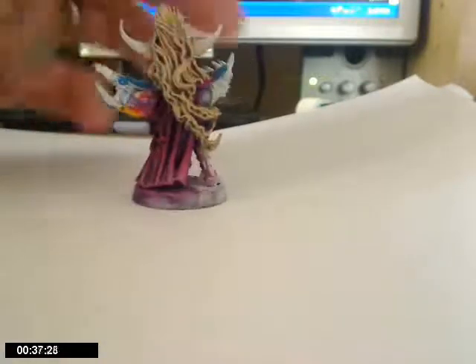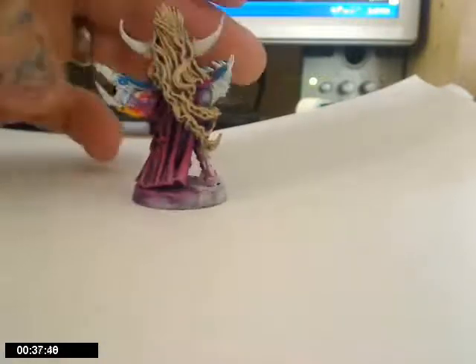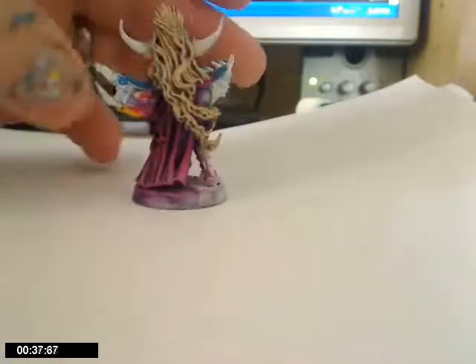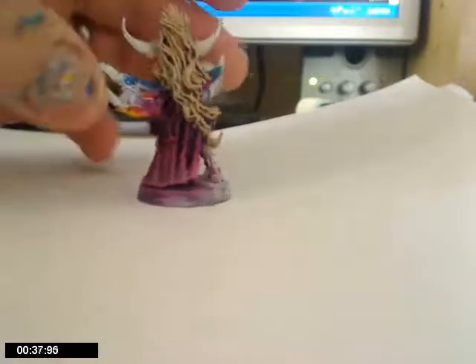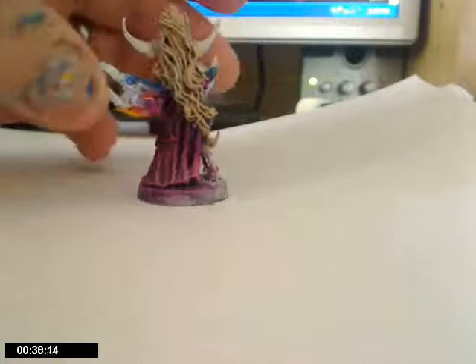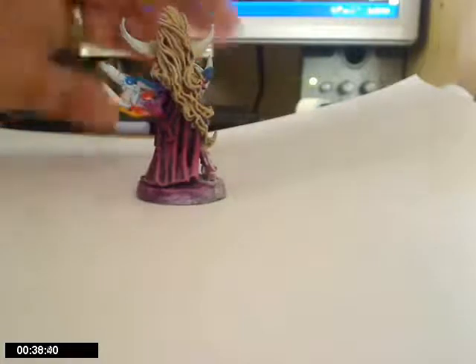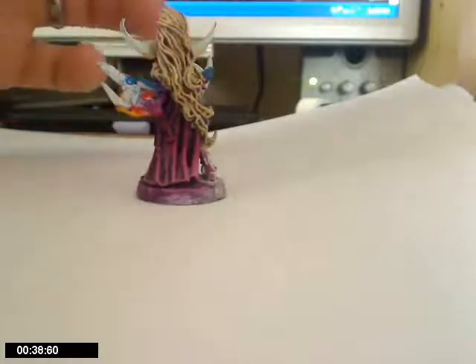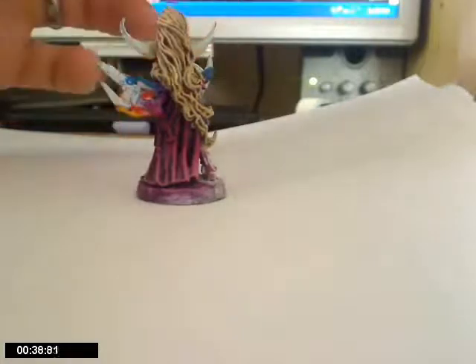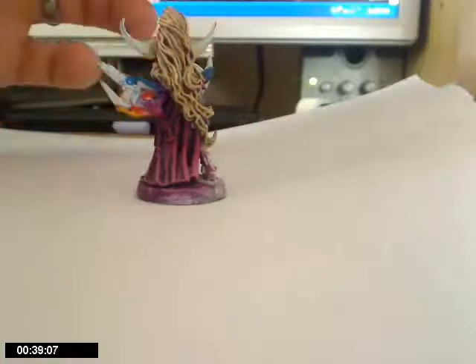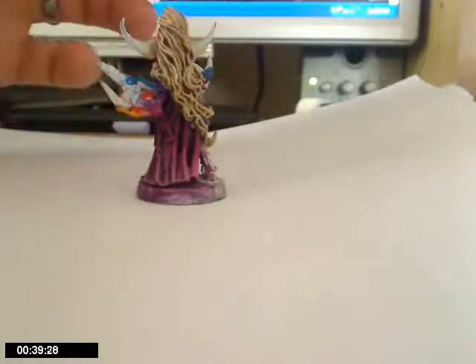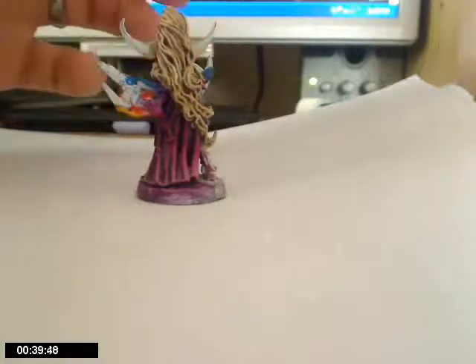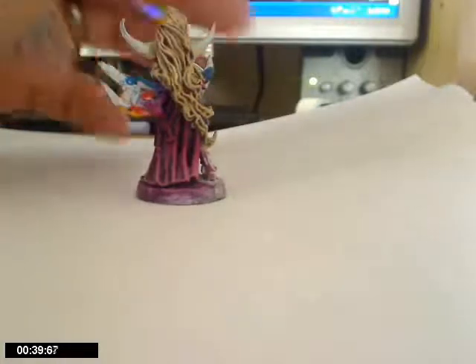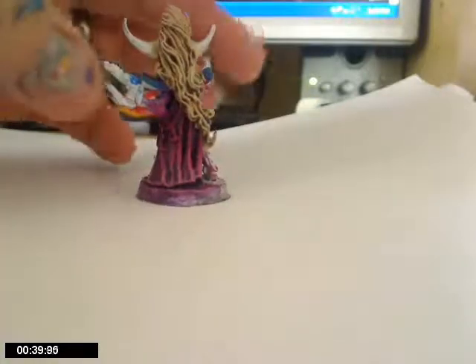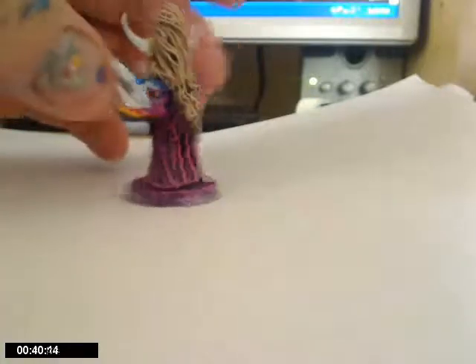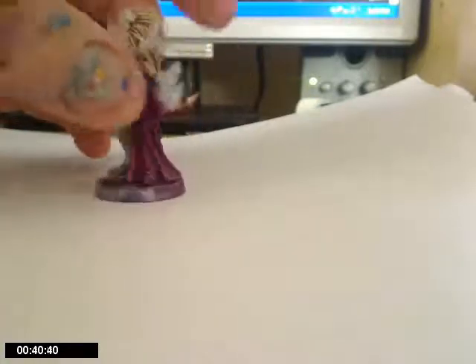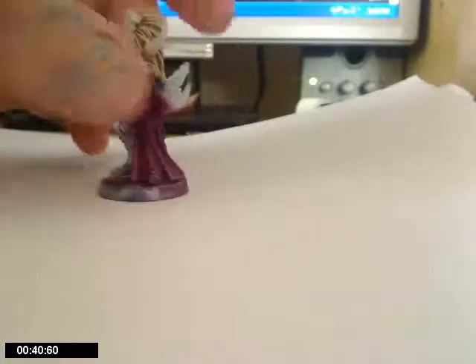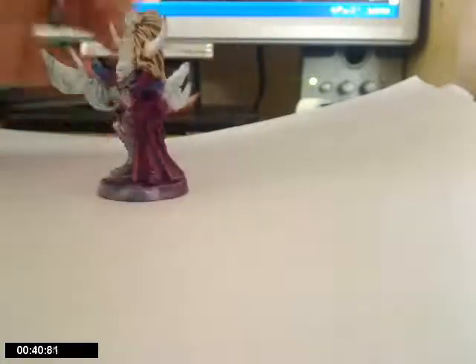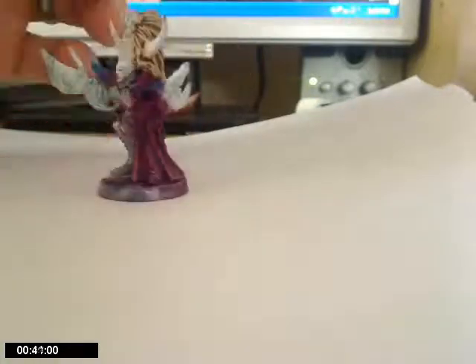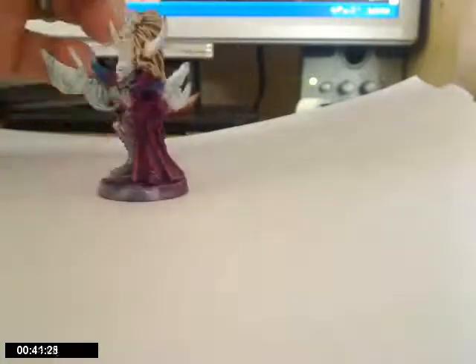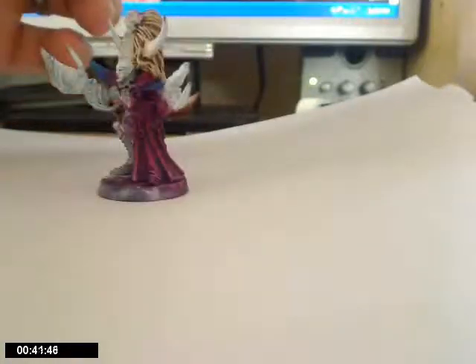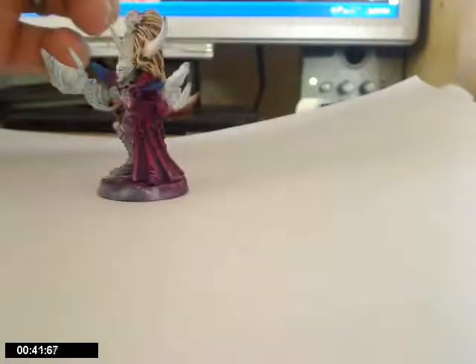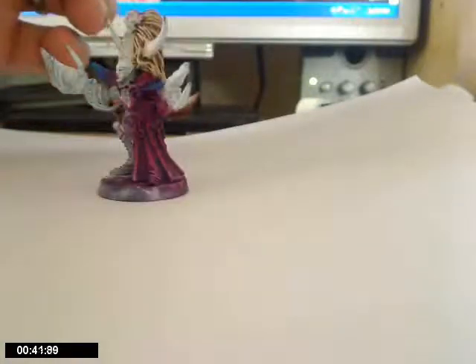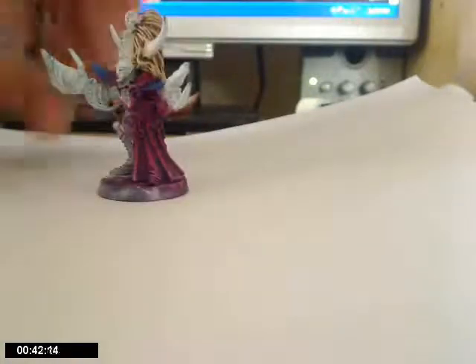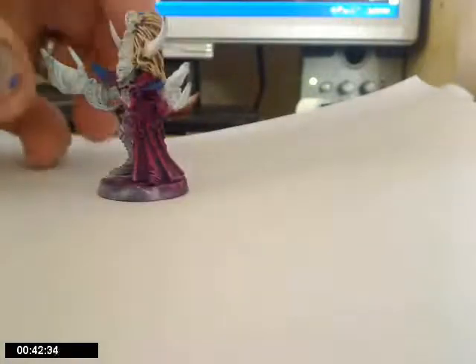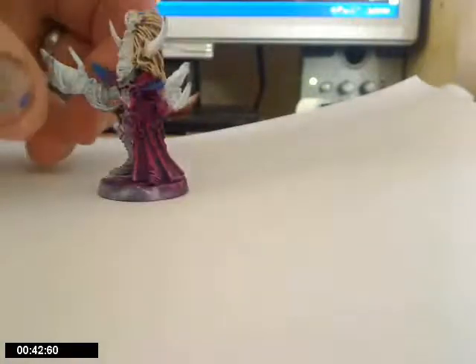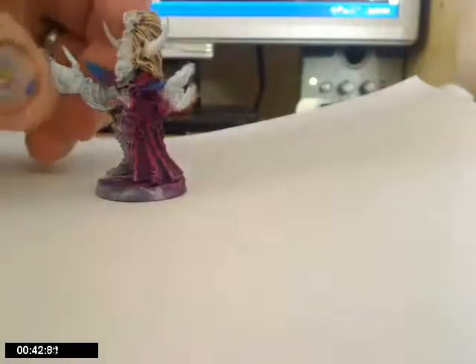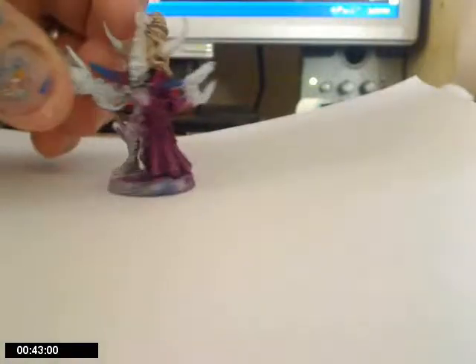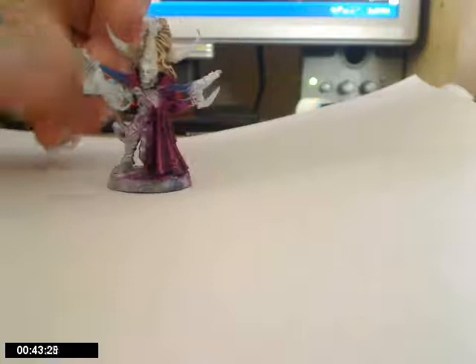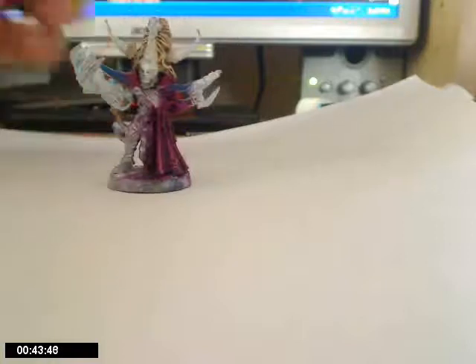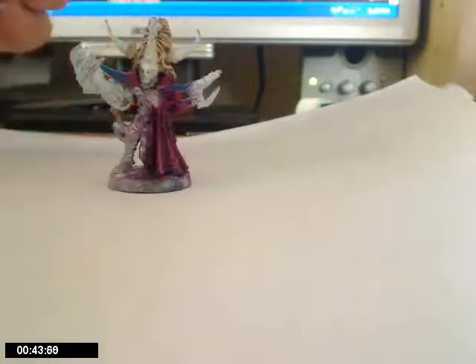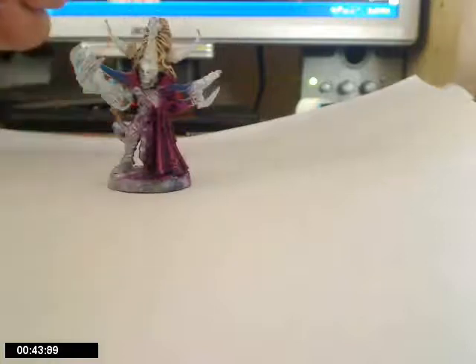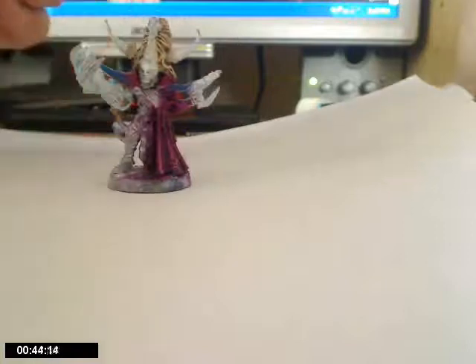So yeah, just as I go, I'll post little updates on him and see how he turns out.